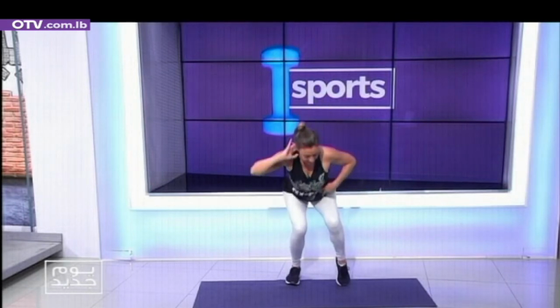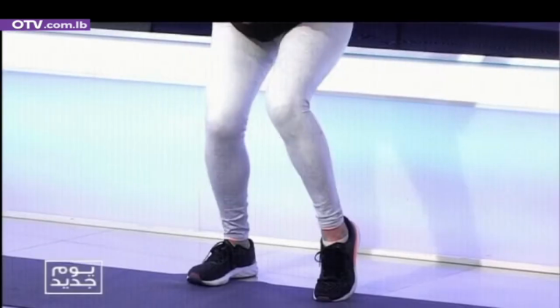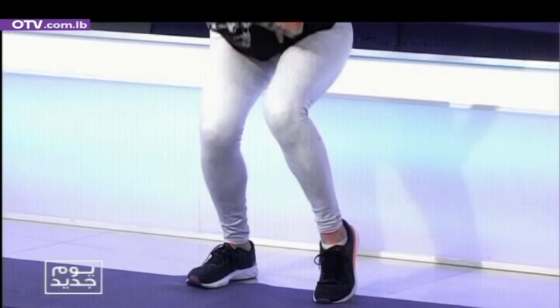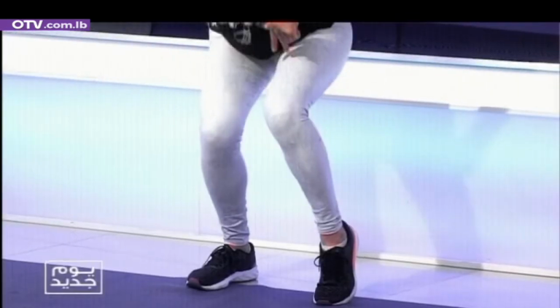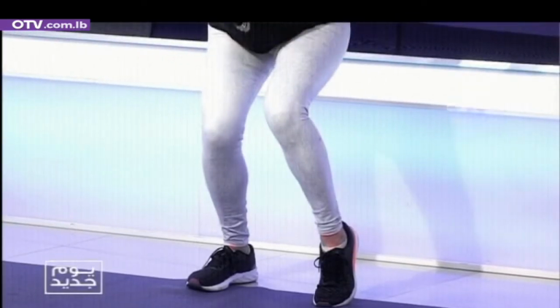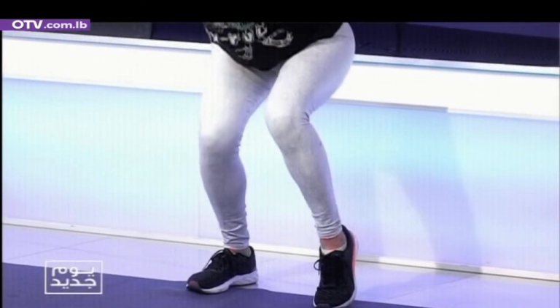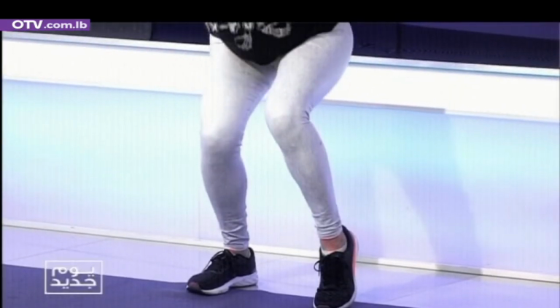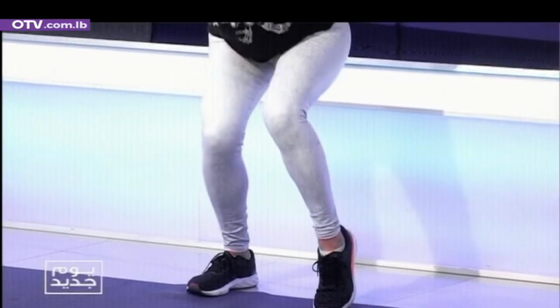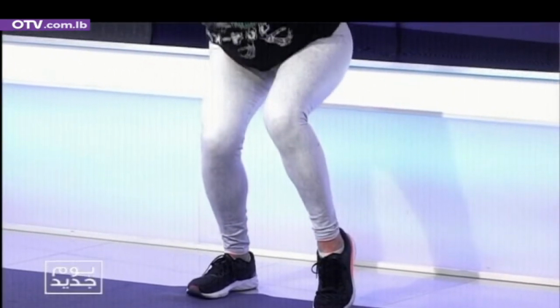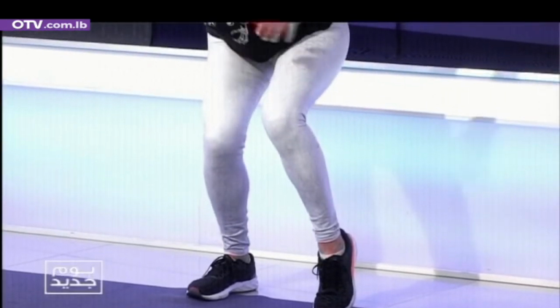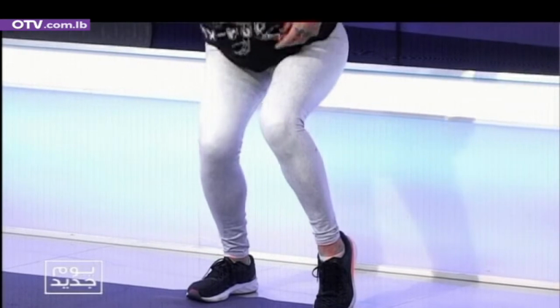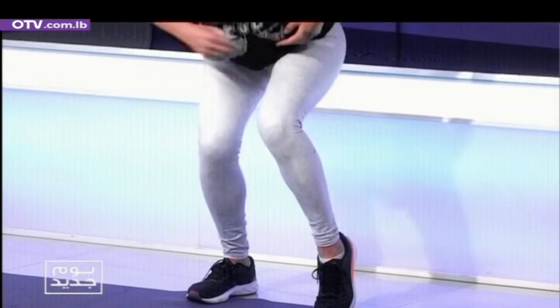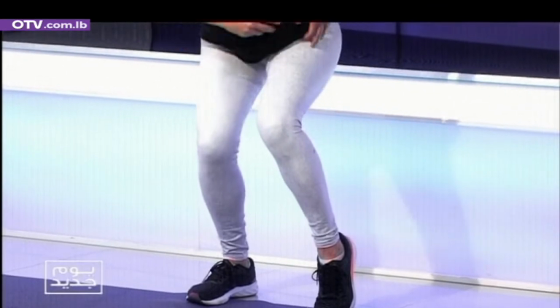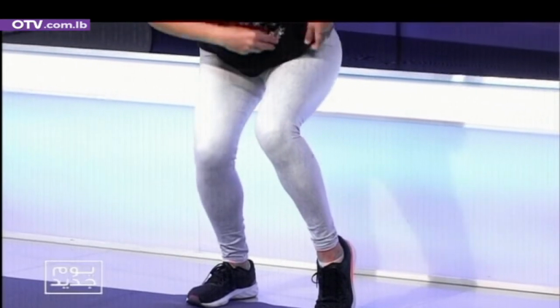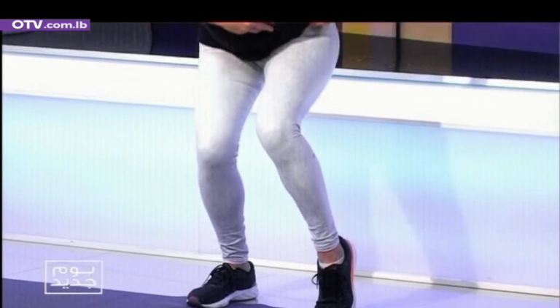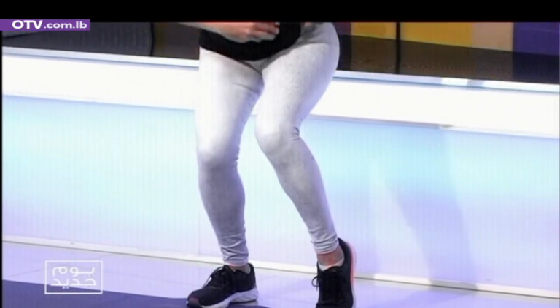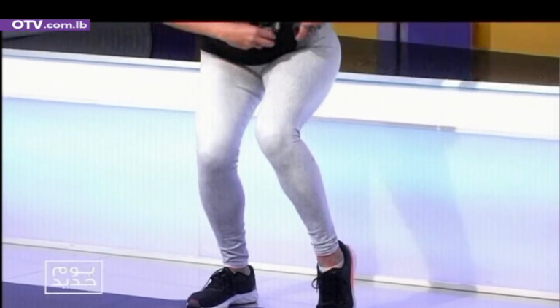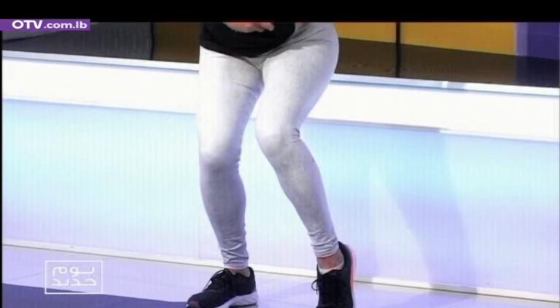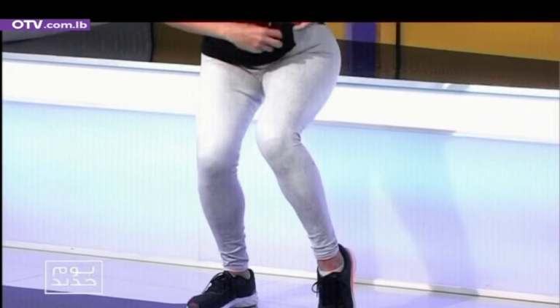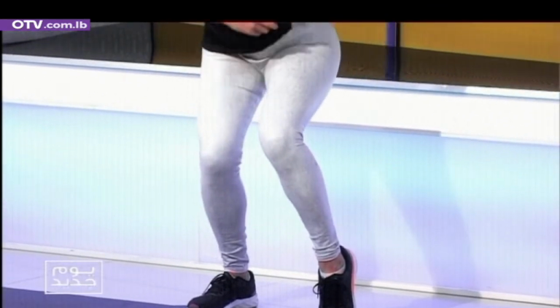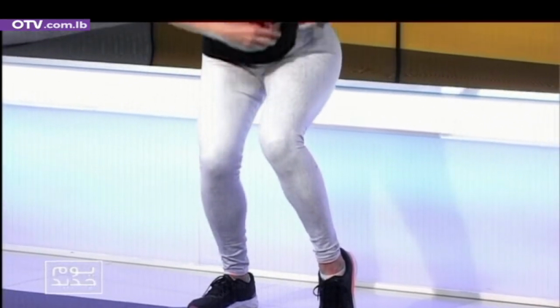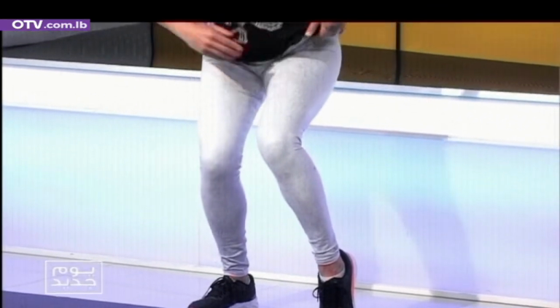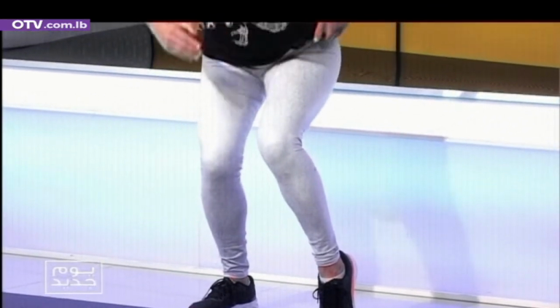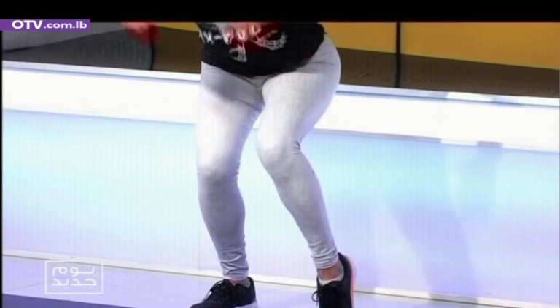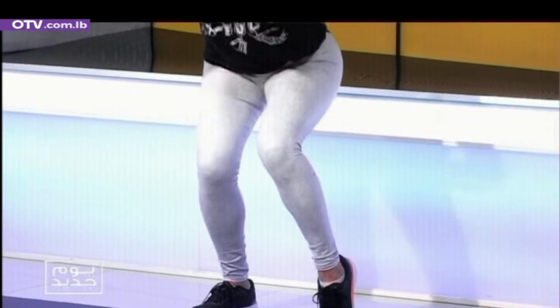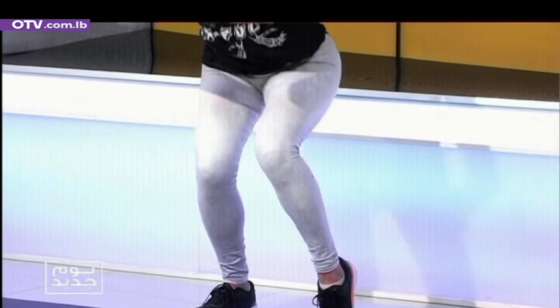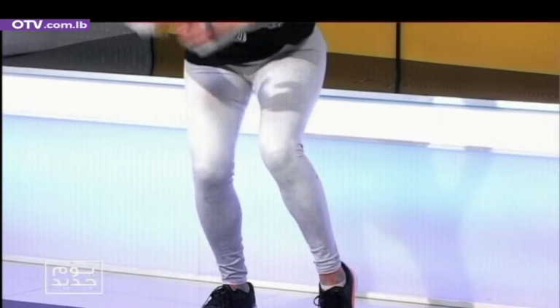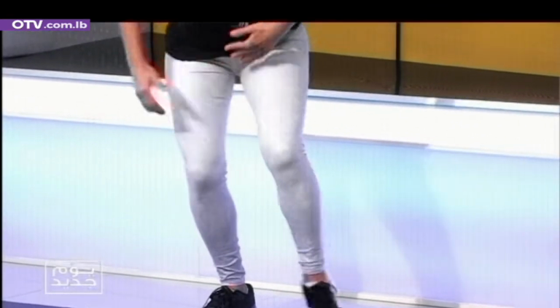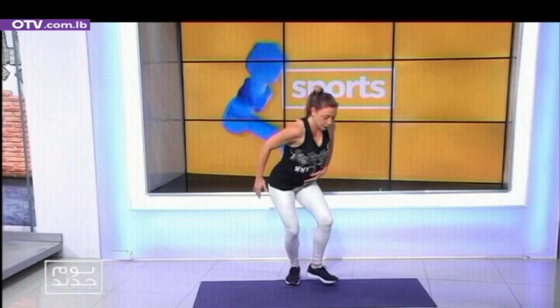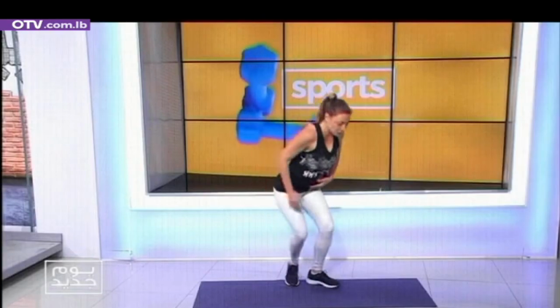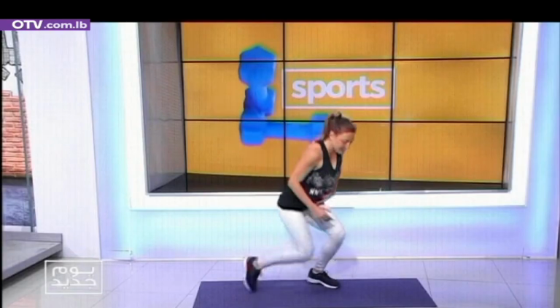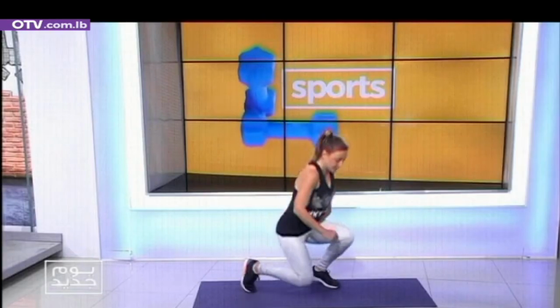Ten, nine, eight, seven, six, five, four, three, two, one. Let's start with the glute workout.